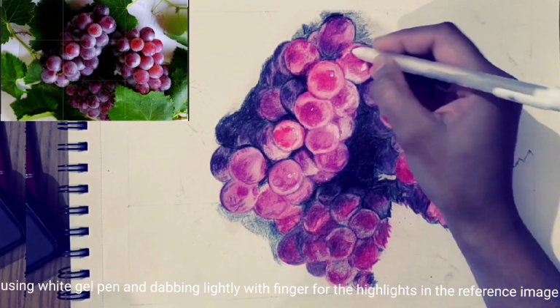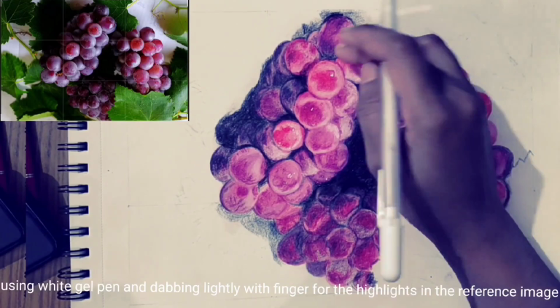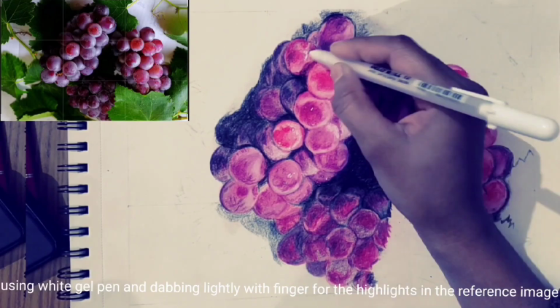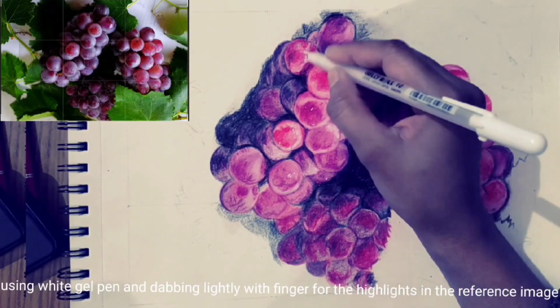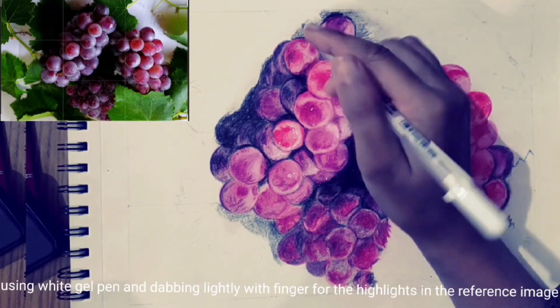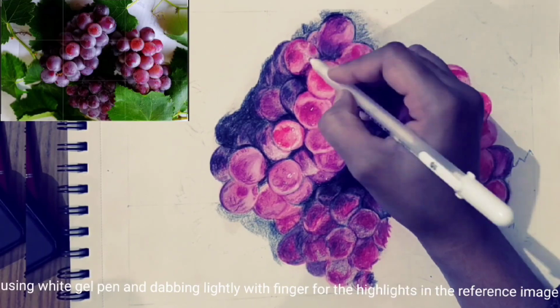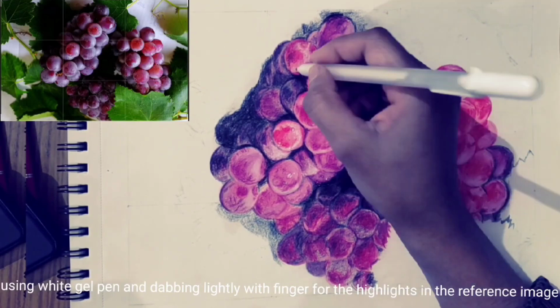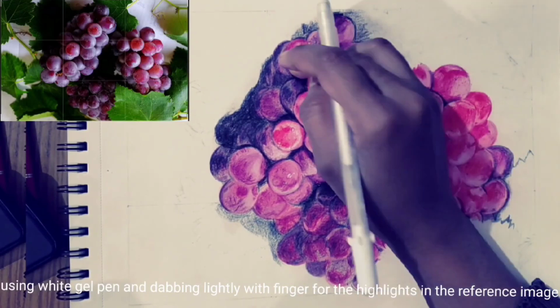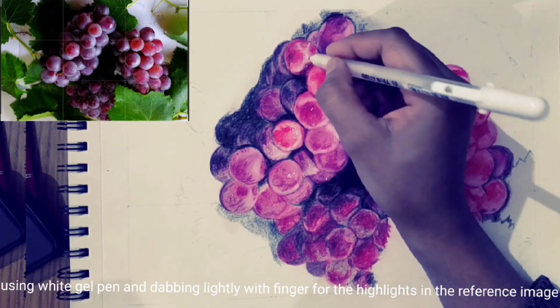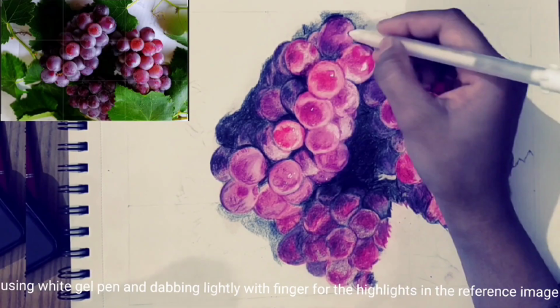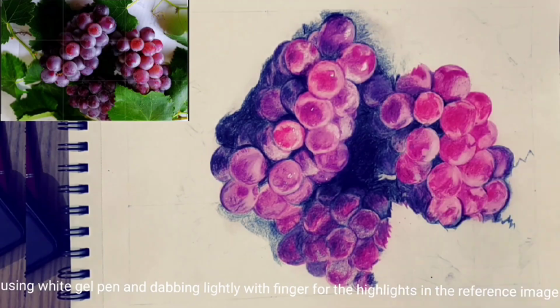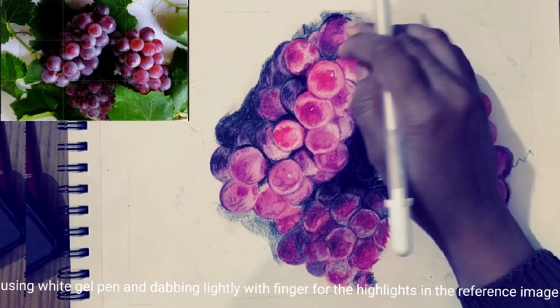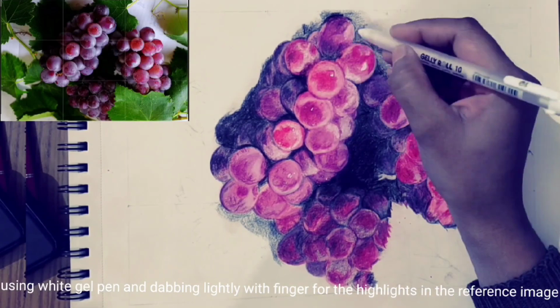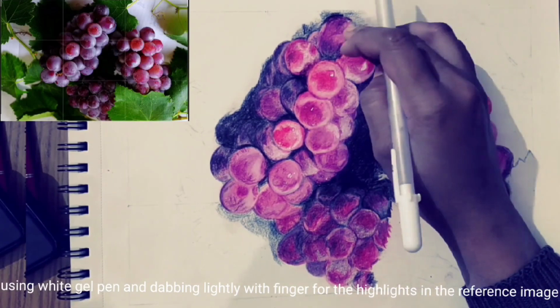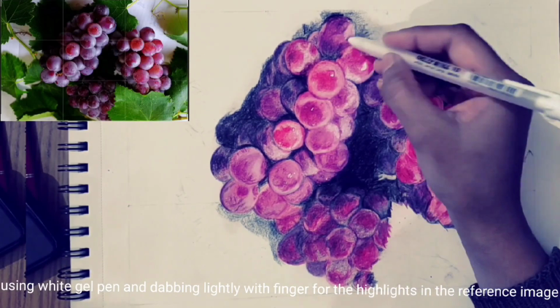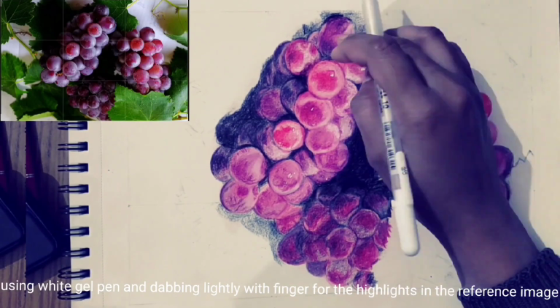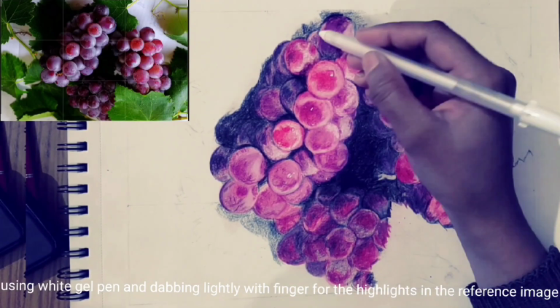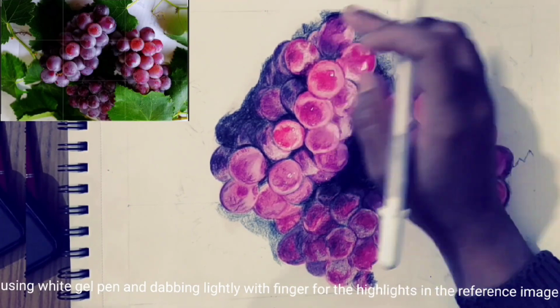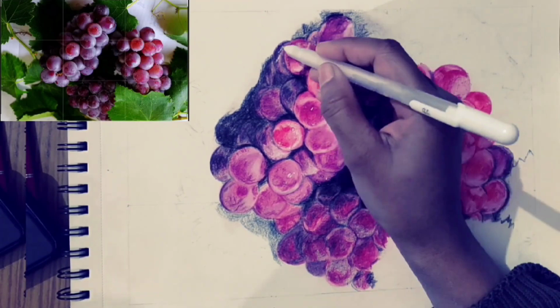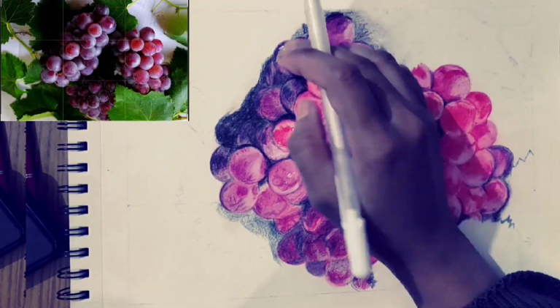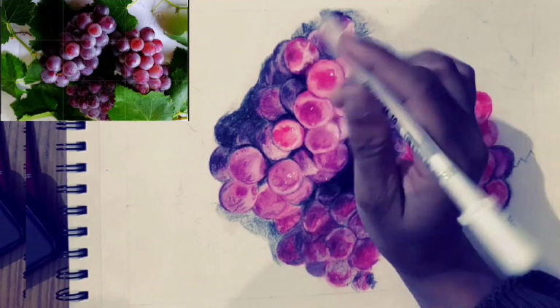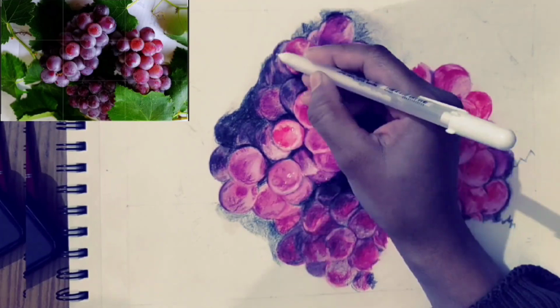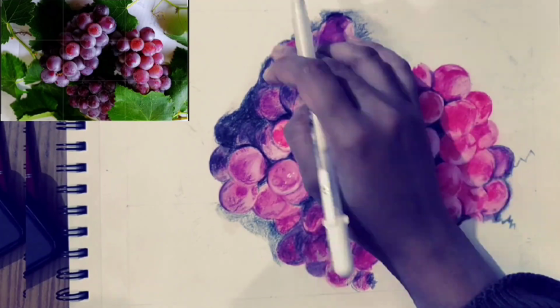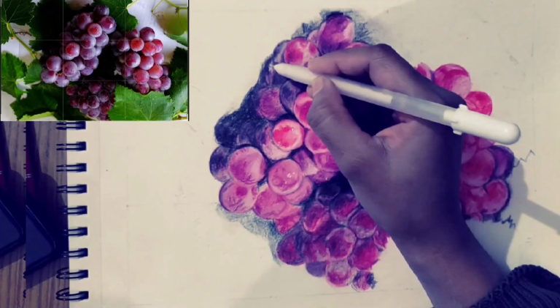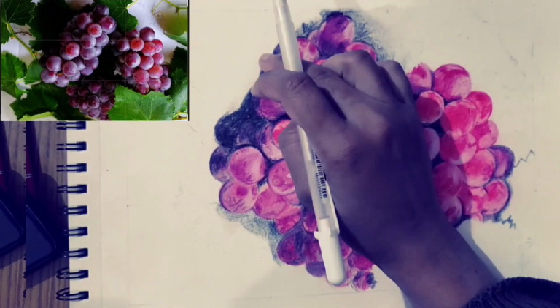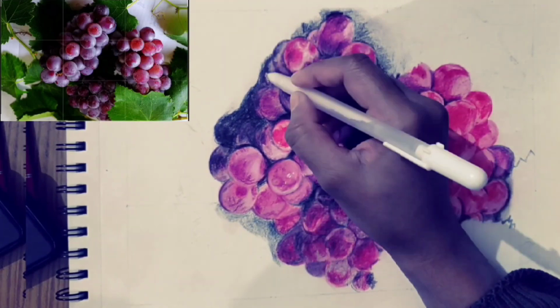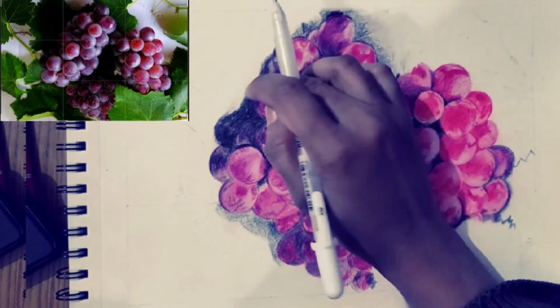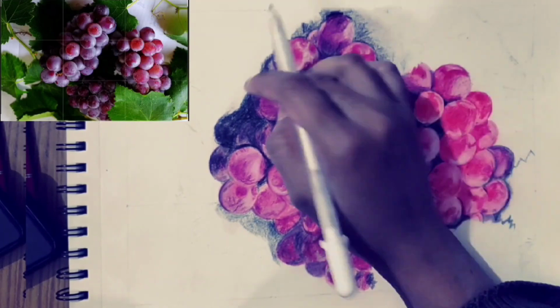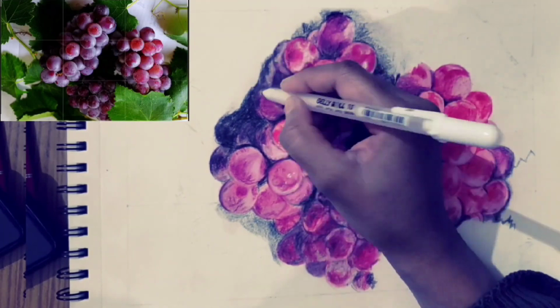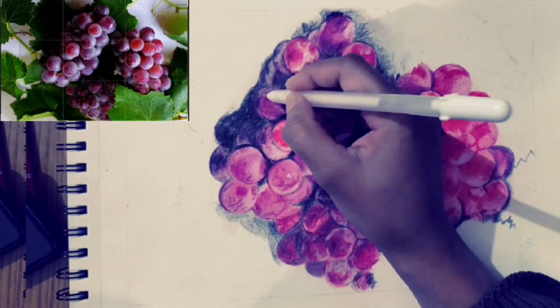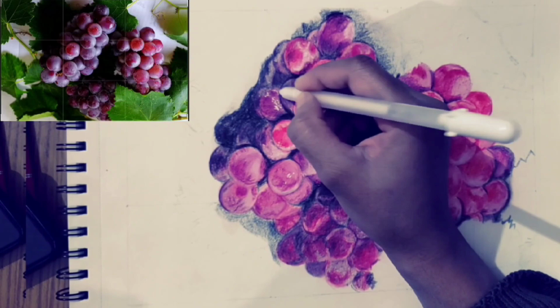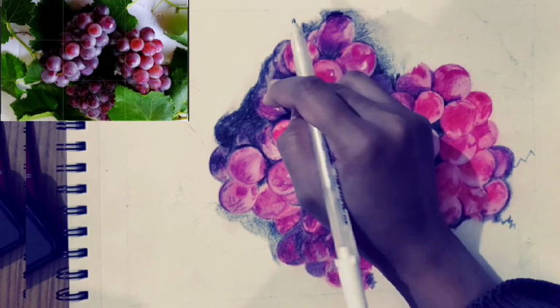Using white gel pen and dabbing lightly with finger for the highlights in the reference image.